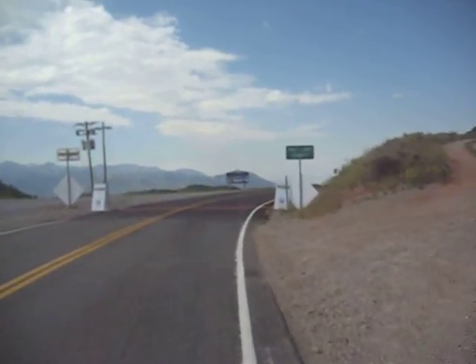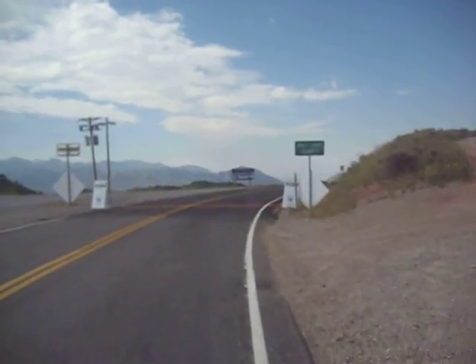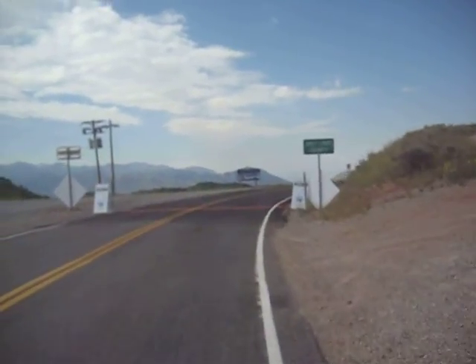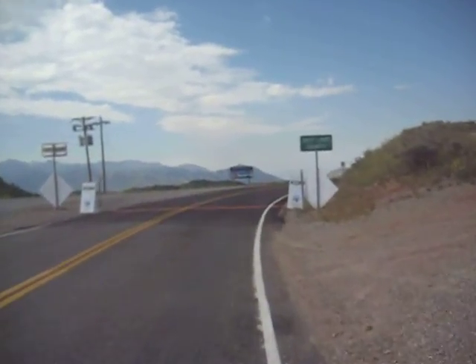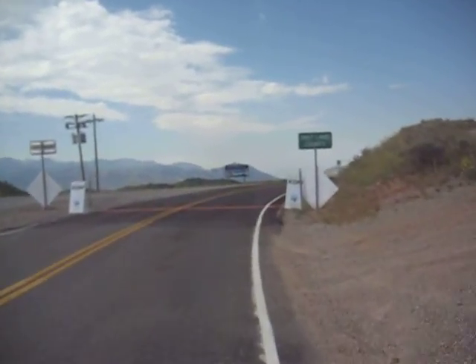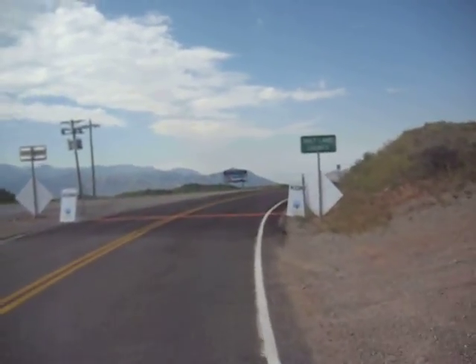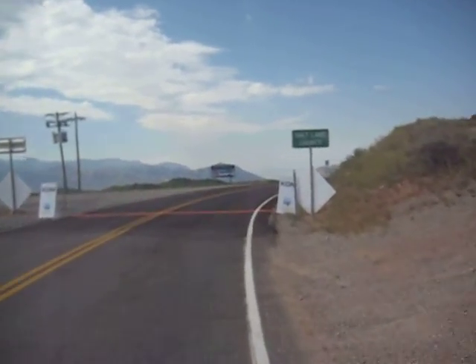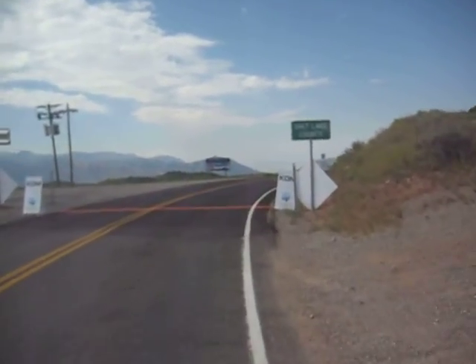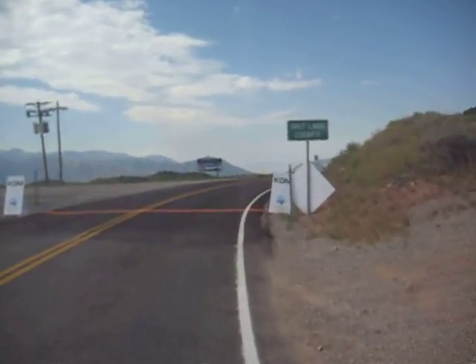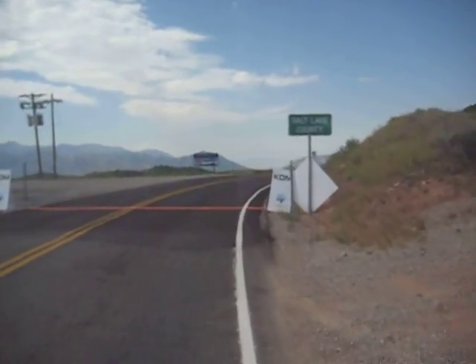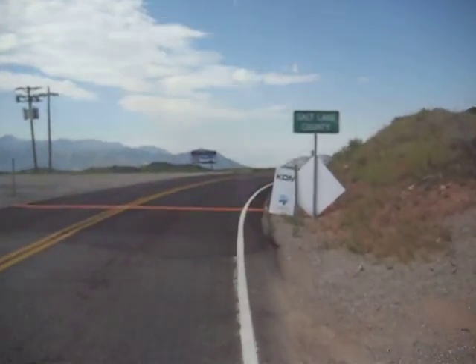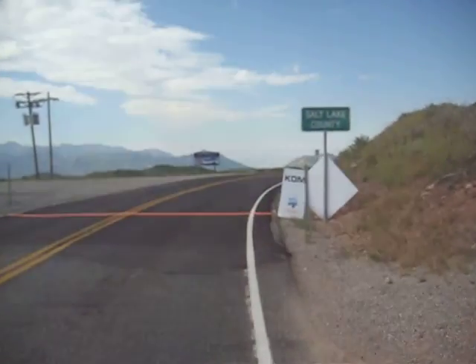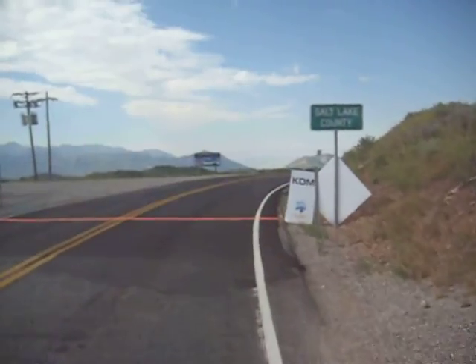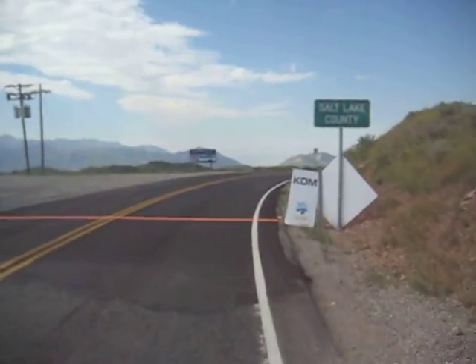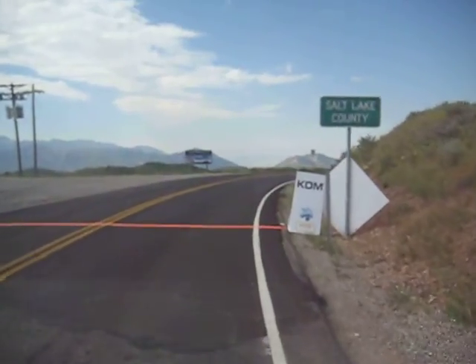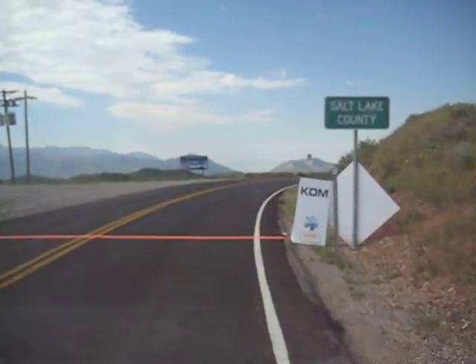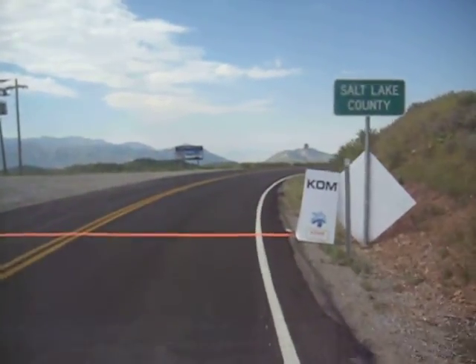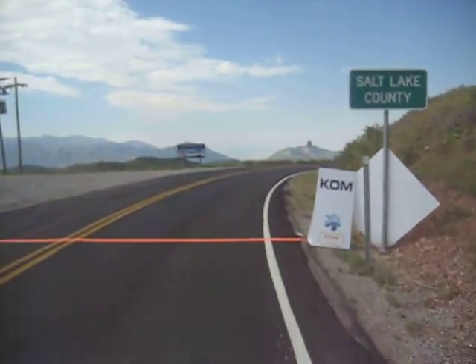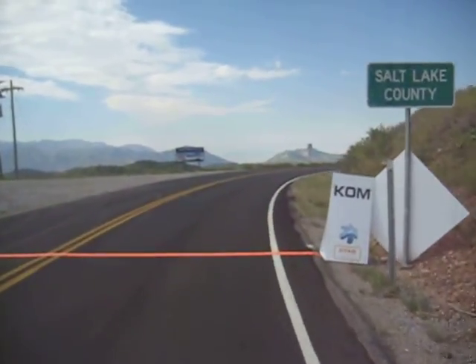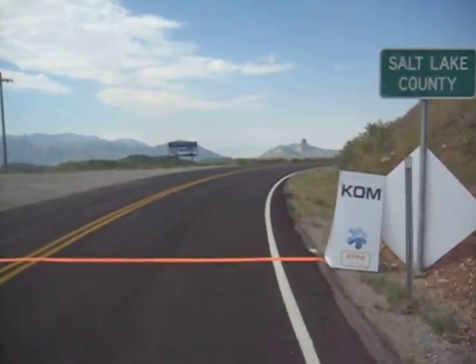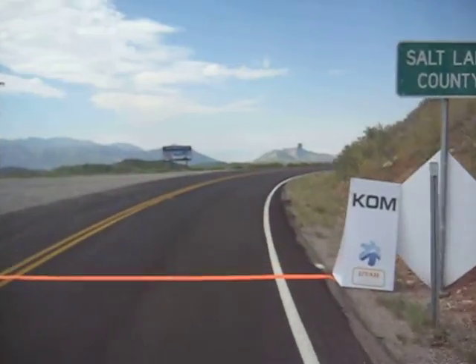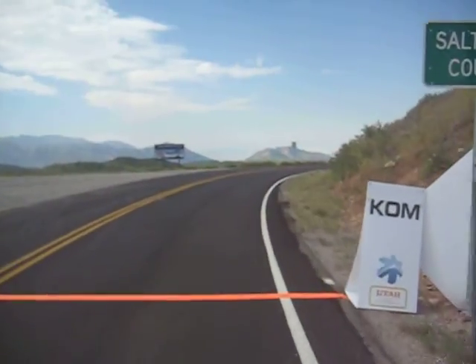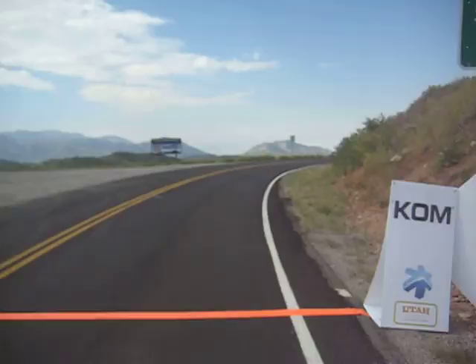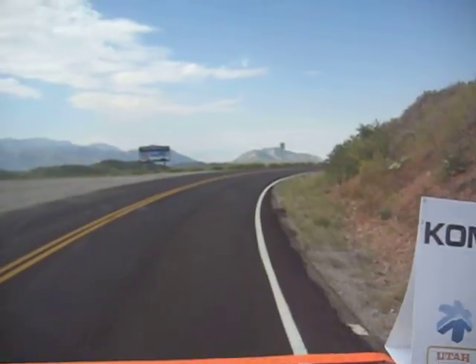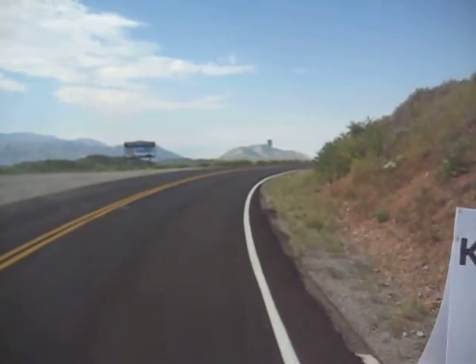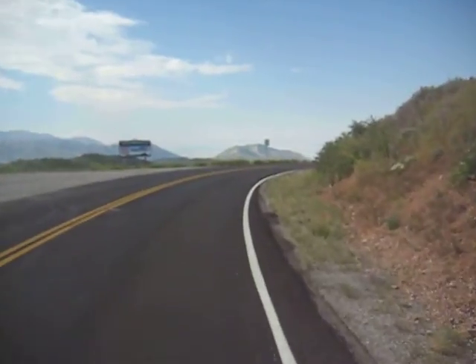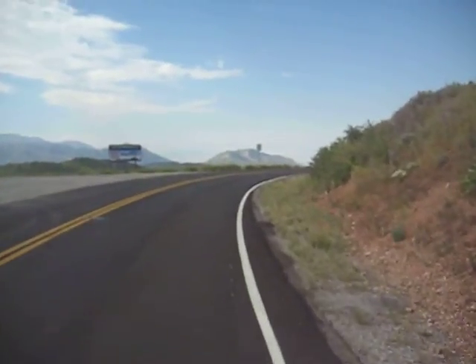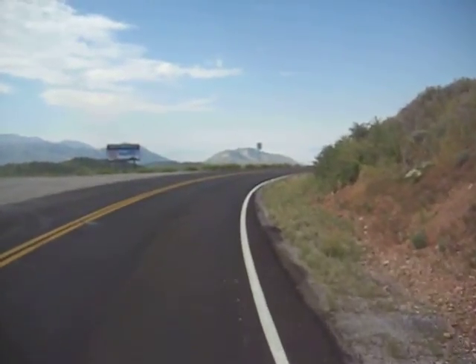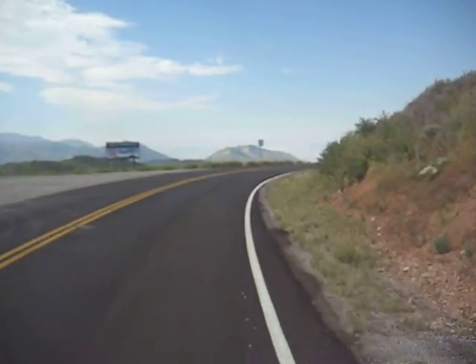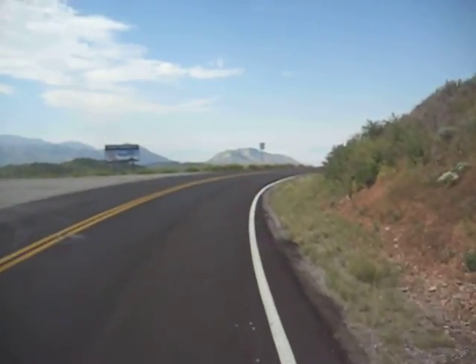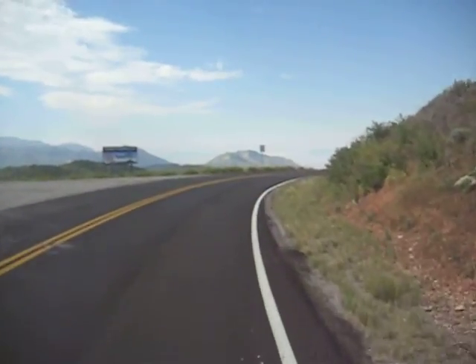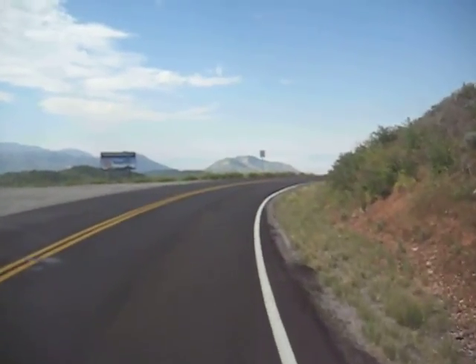Here's a line from my king of the mountains point. Woohoo! I got the point.